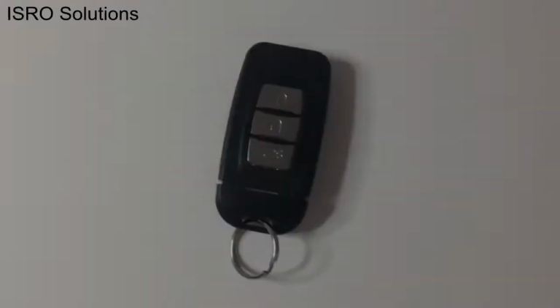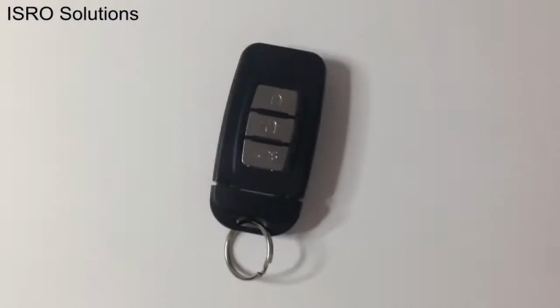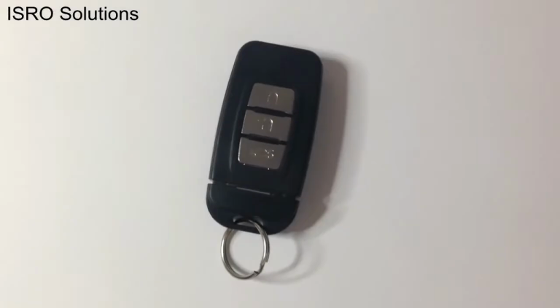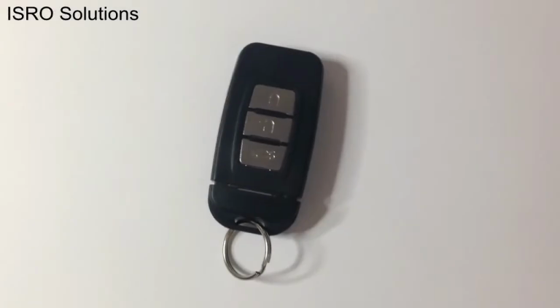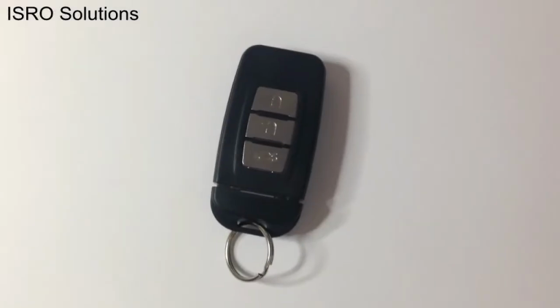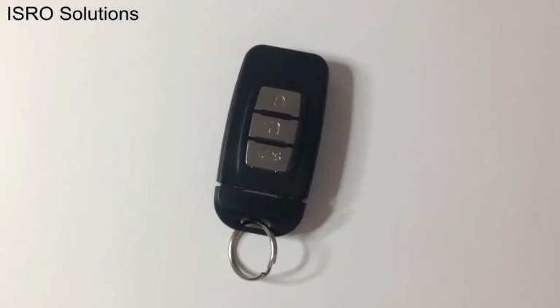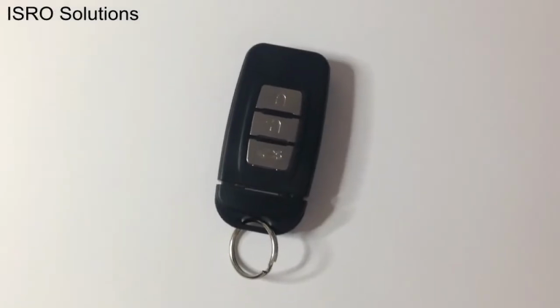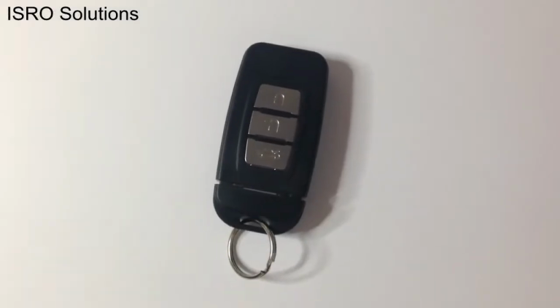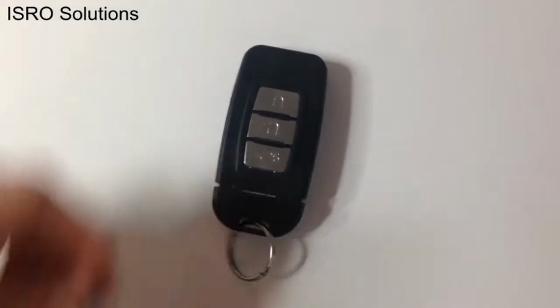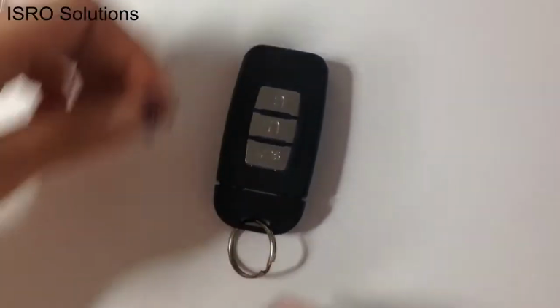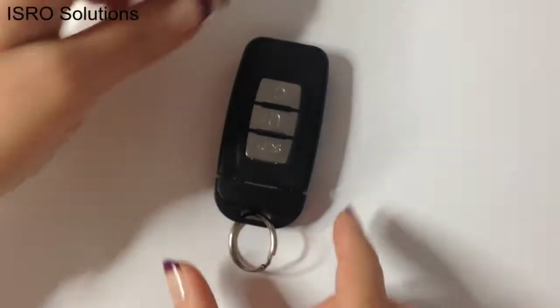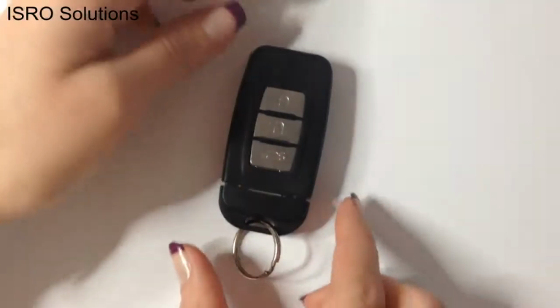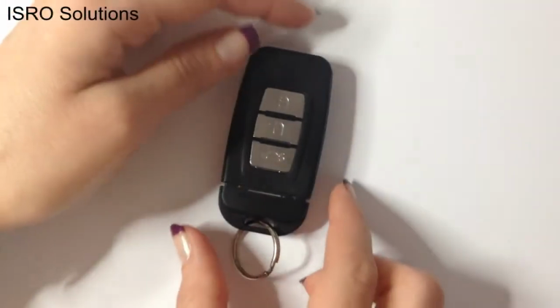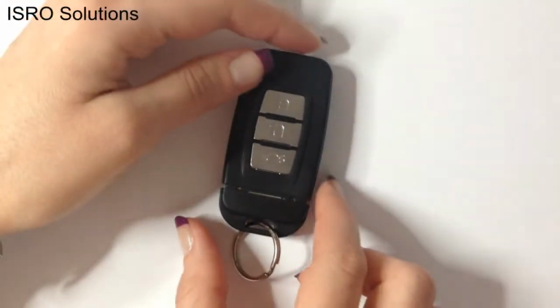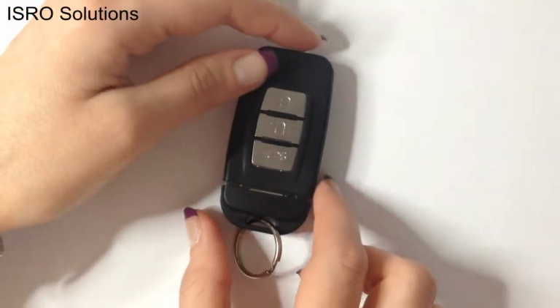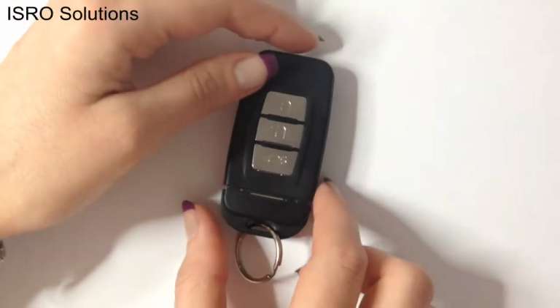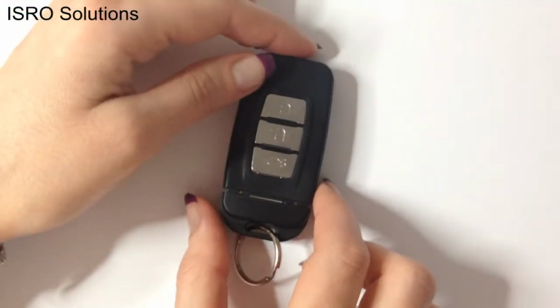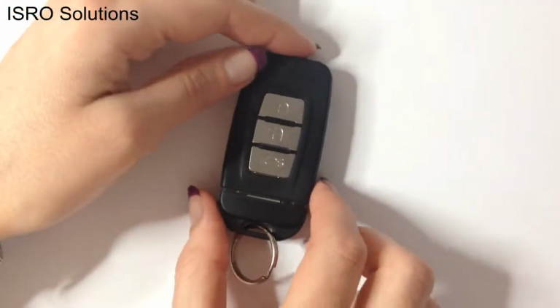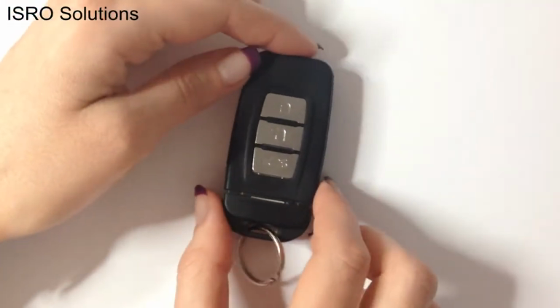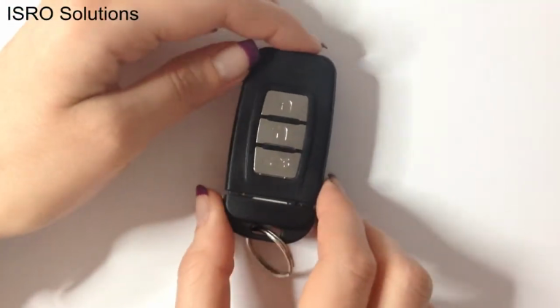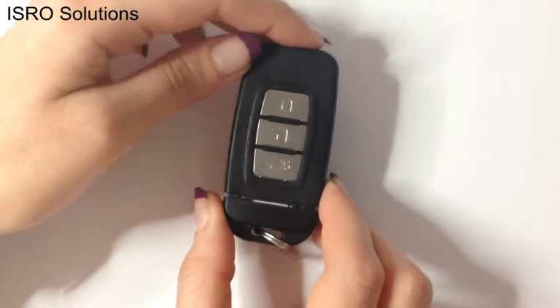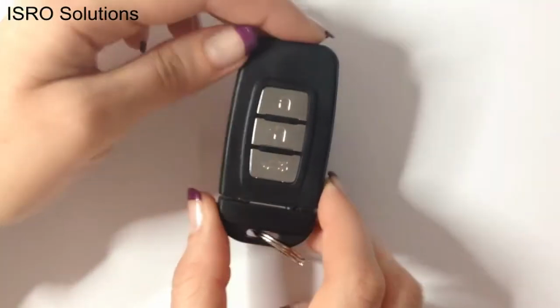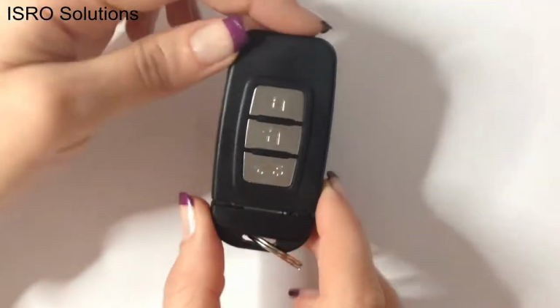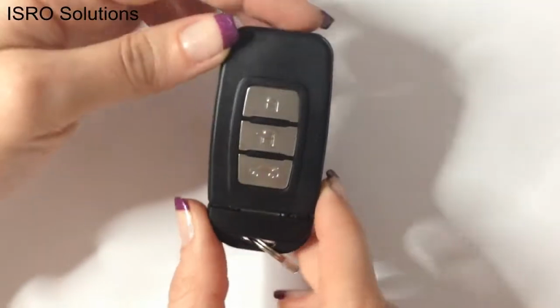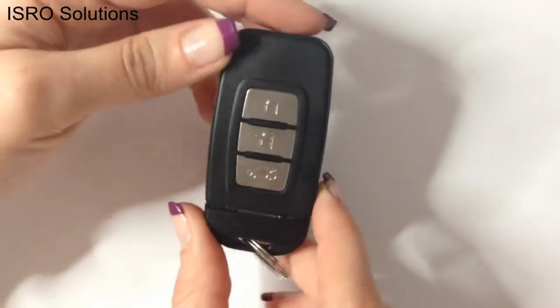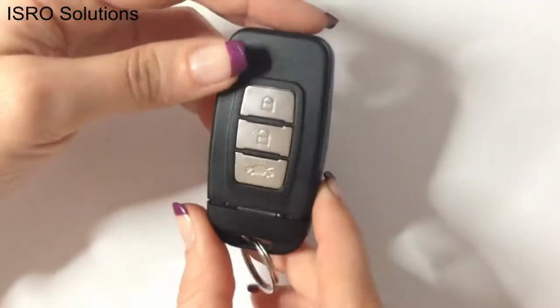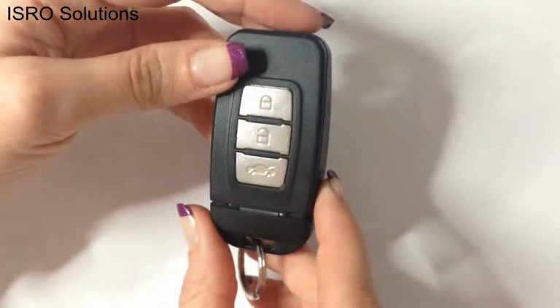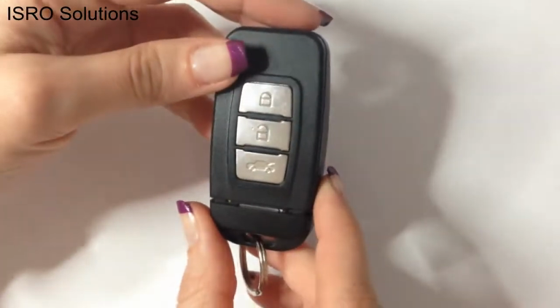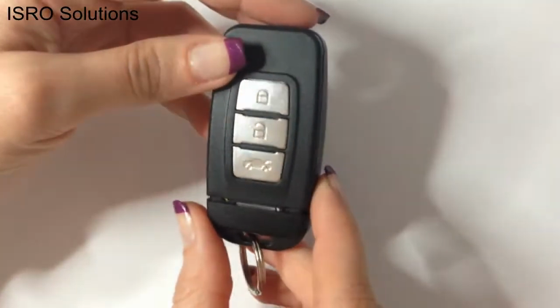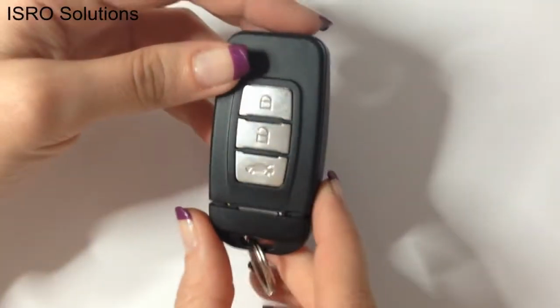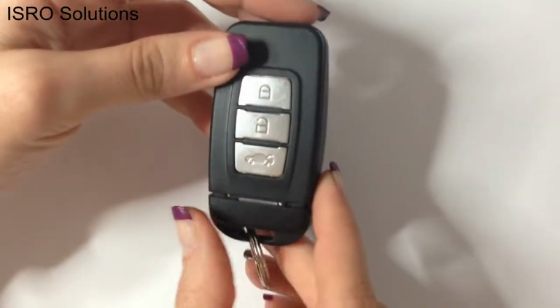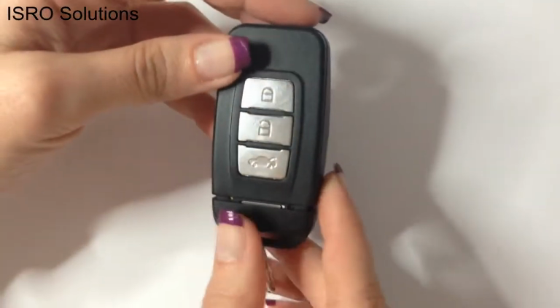Hello, we are Isra Solutions and we want to show you this video recording device, the PV200HD.